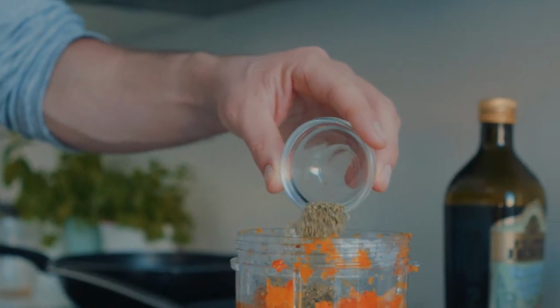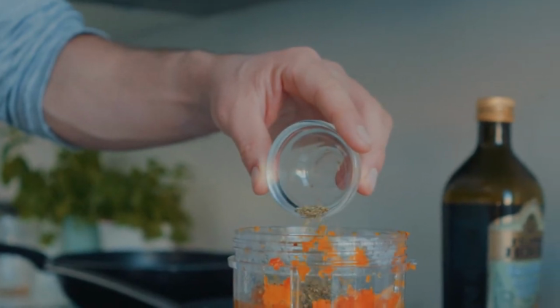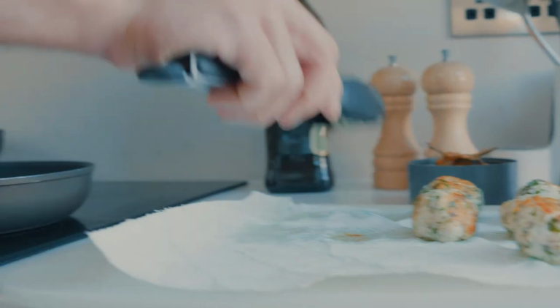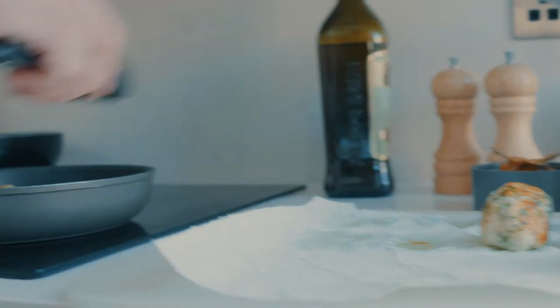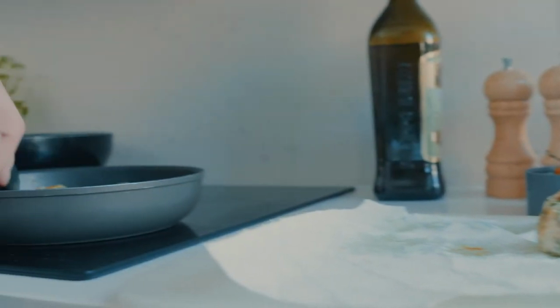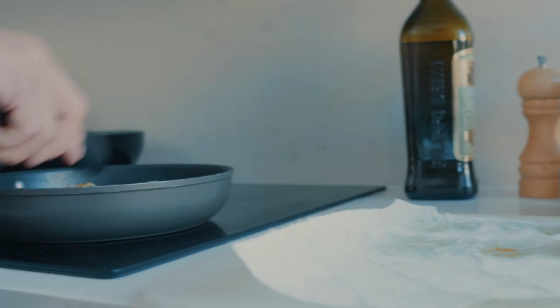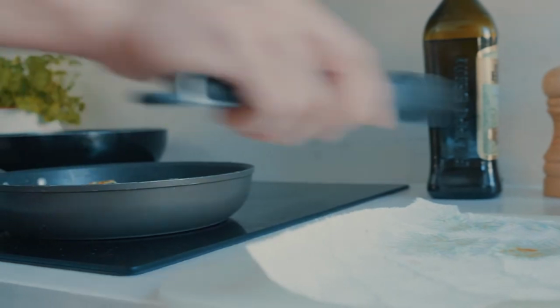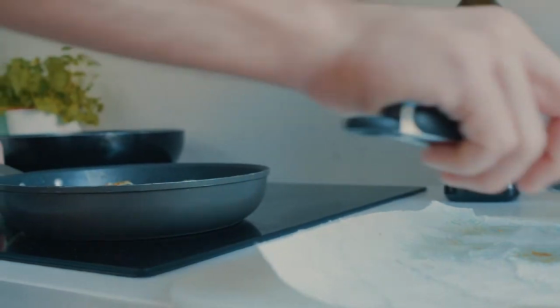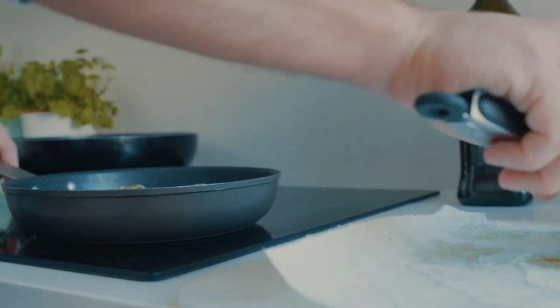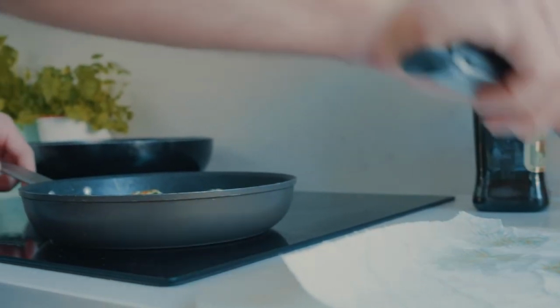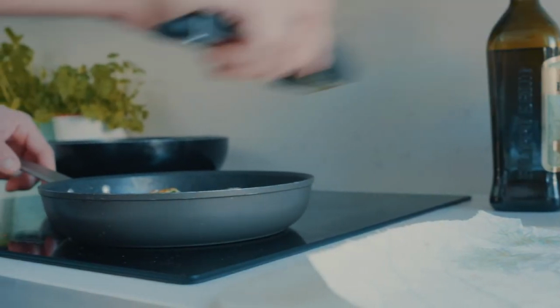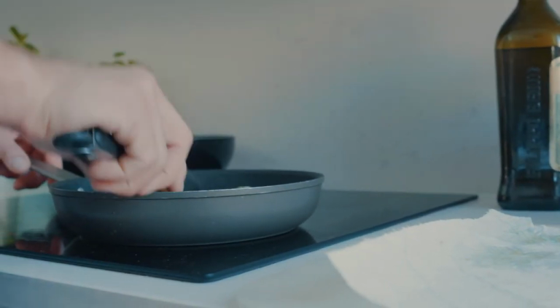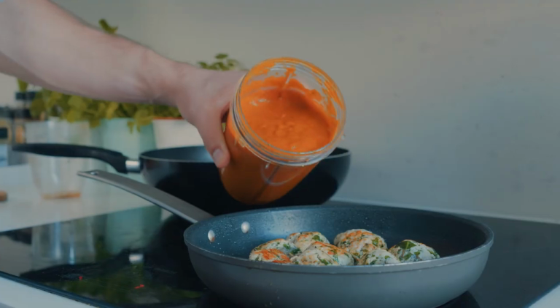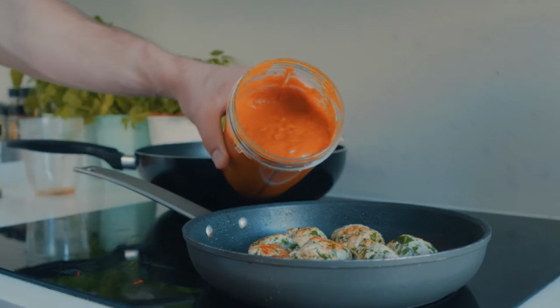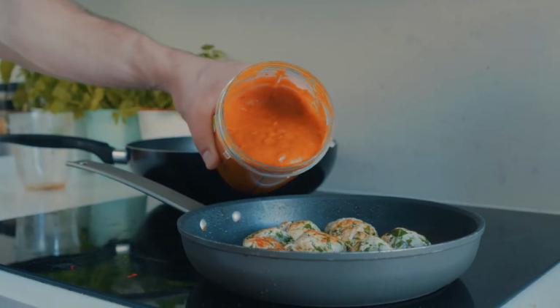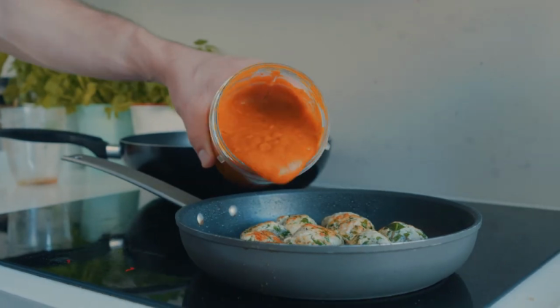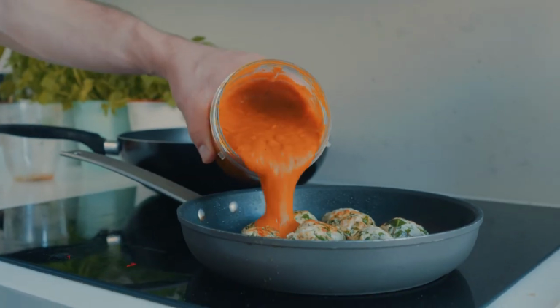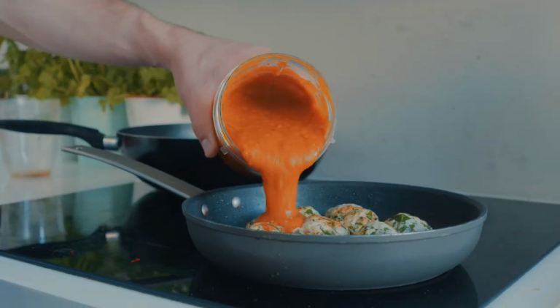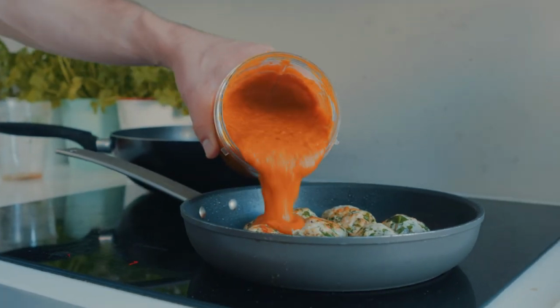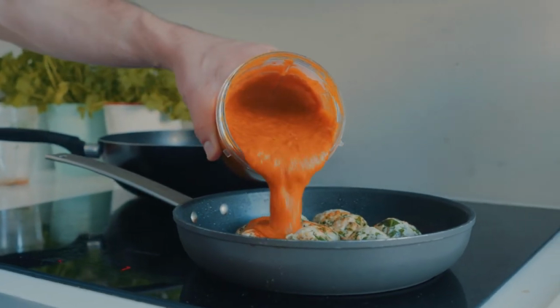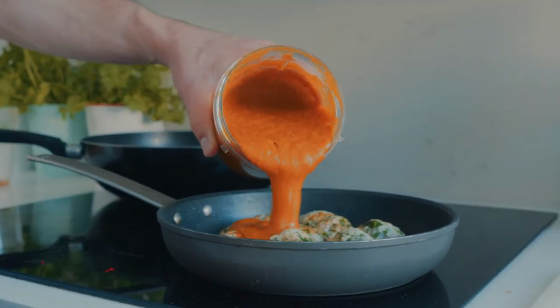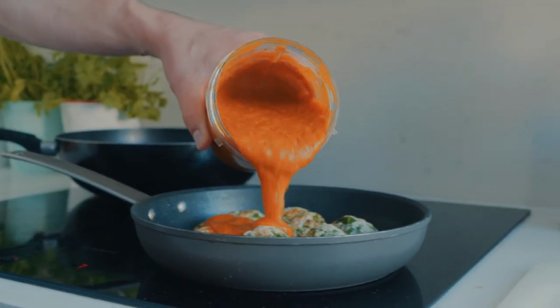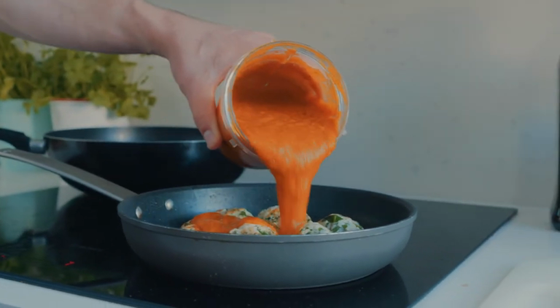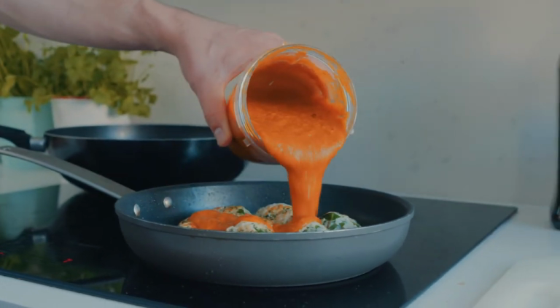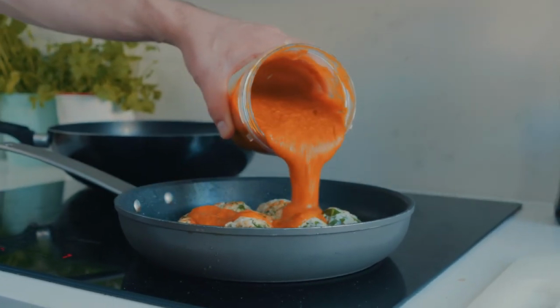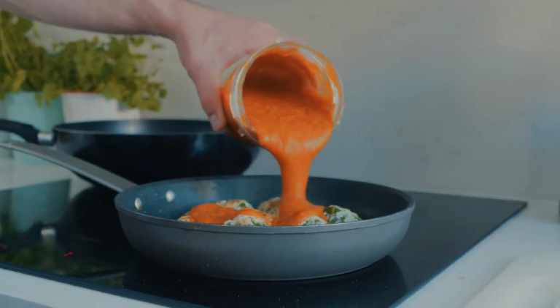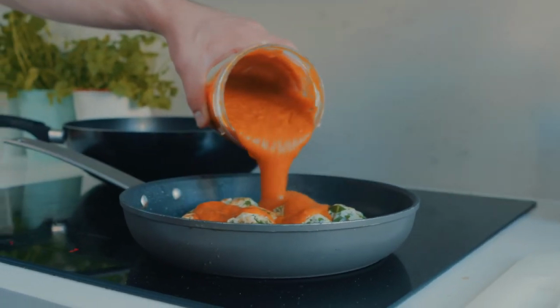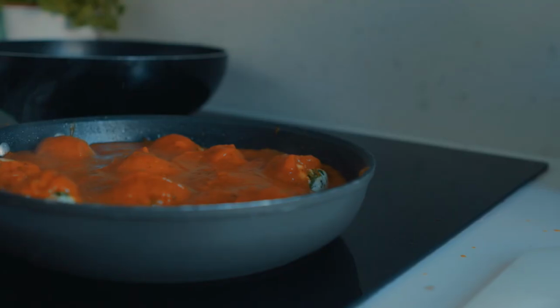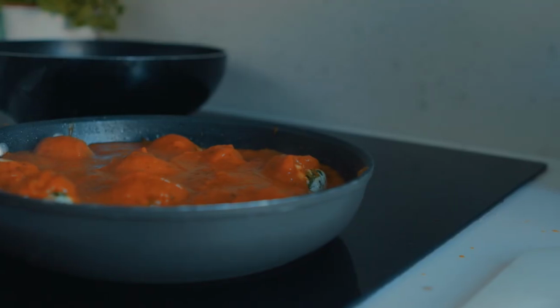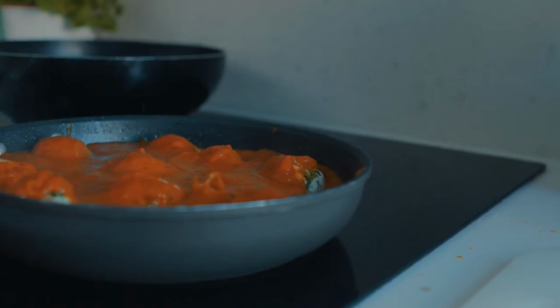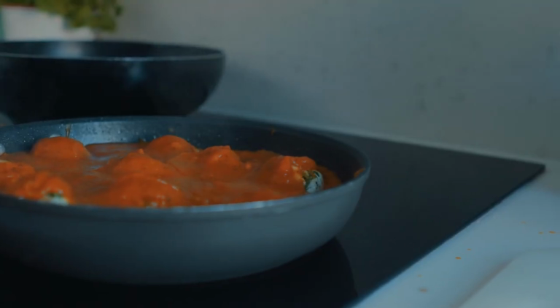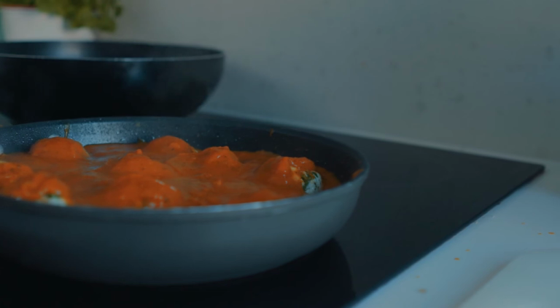The sauce is finished. I'm now going to add the meatballs back onto the heat and then combine with the sauce and cook for about five to seven minutes.